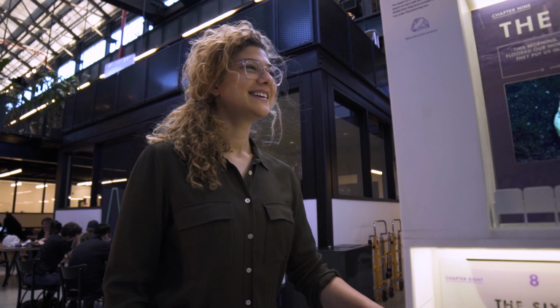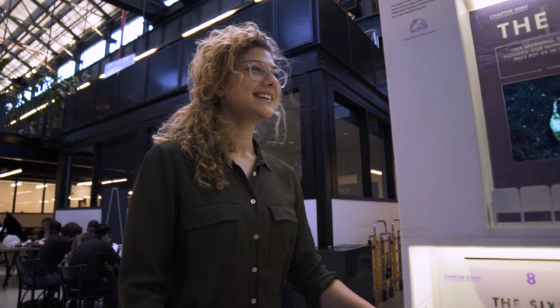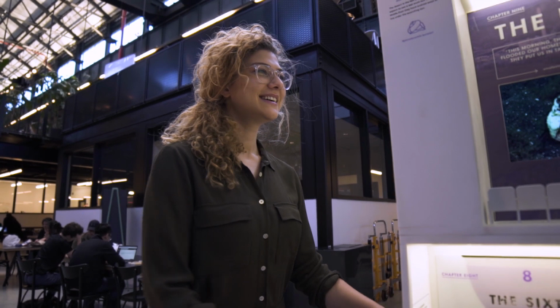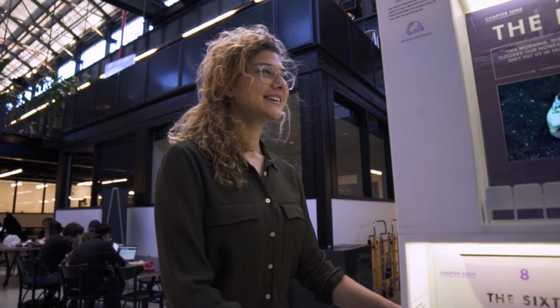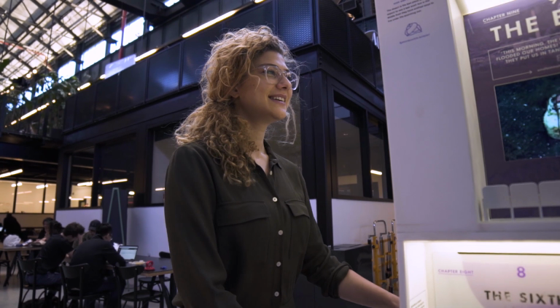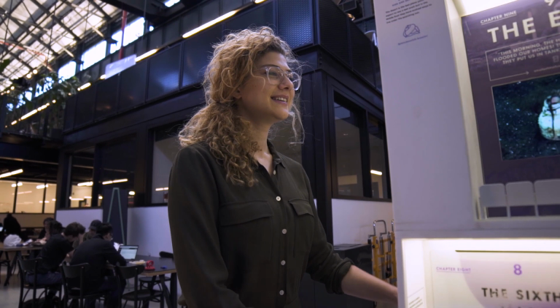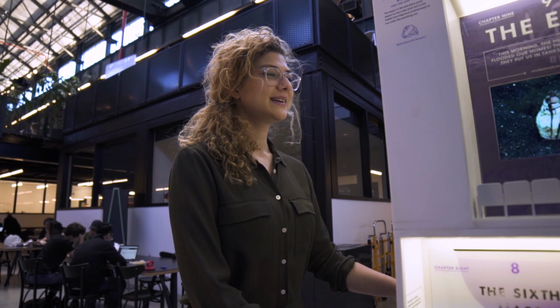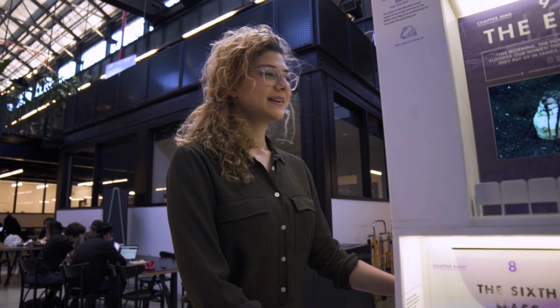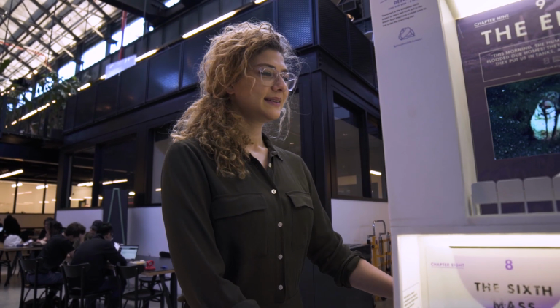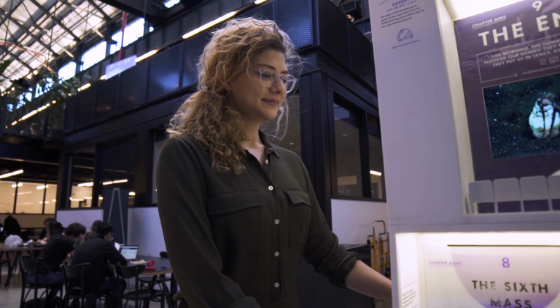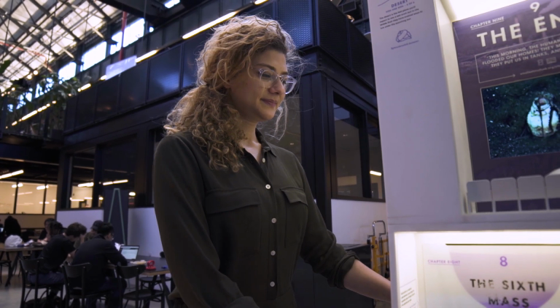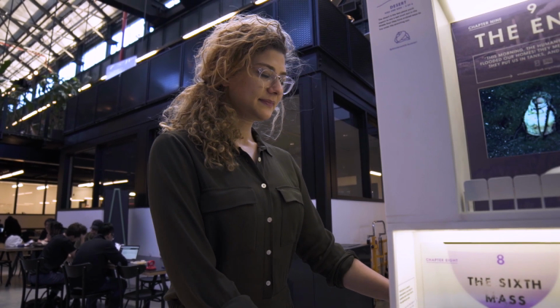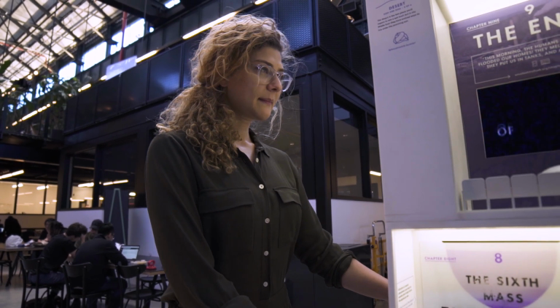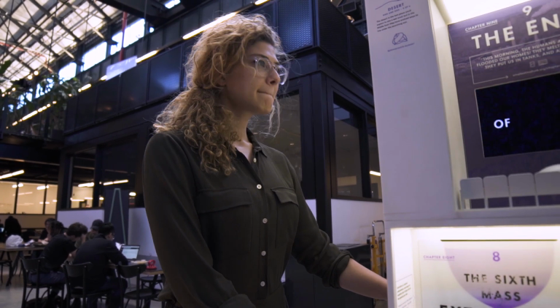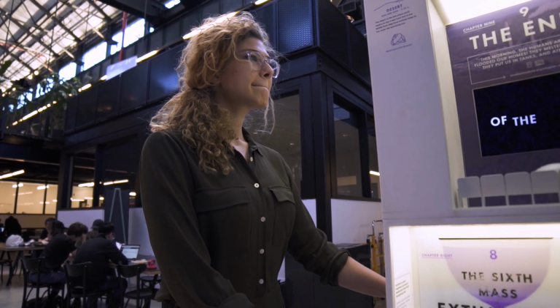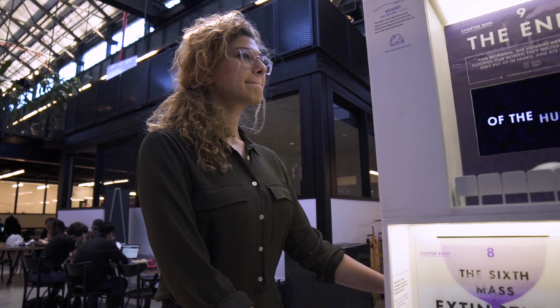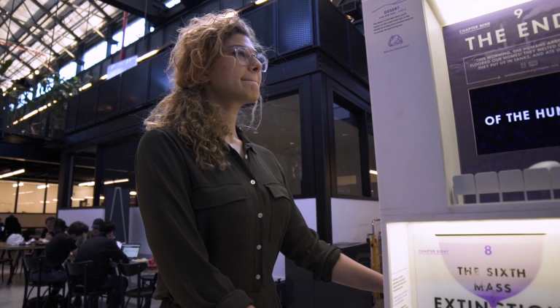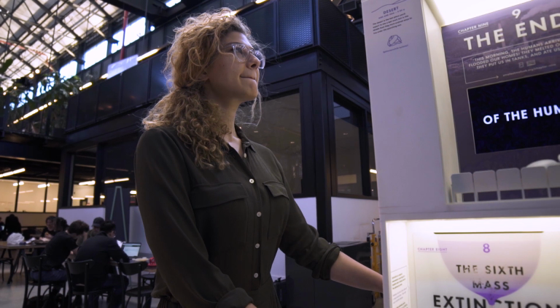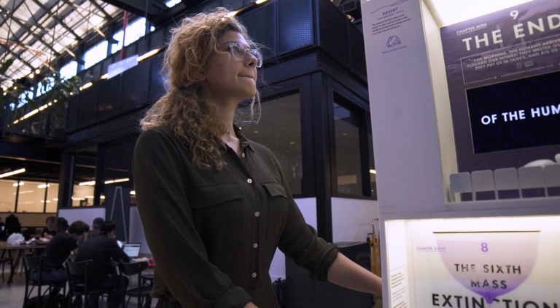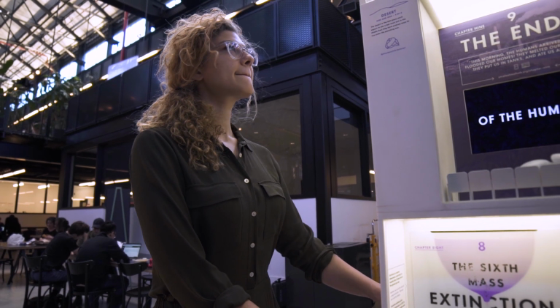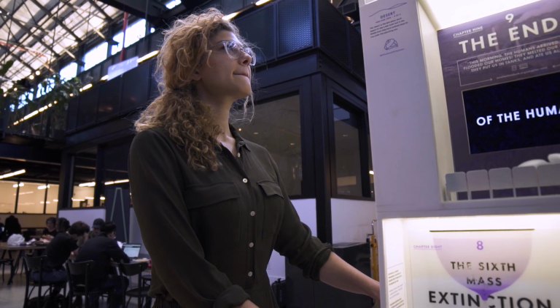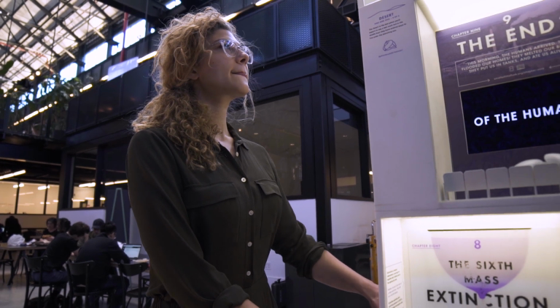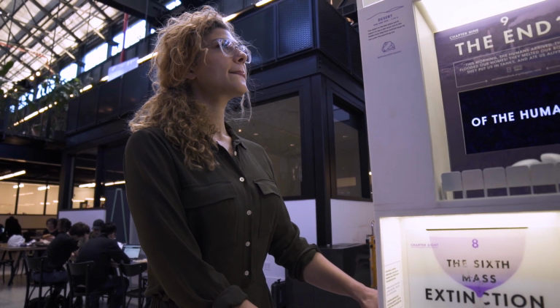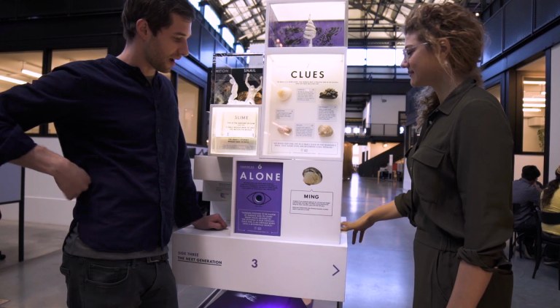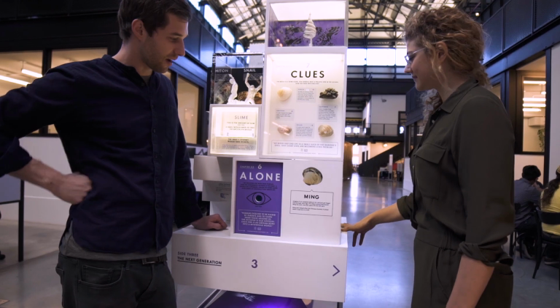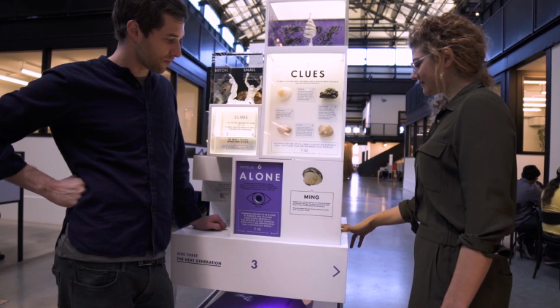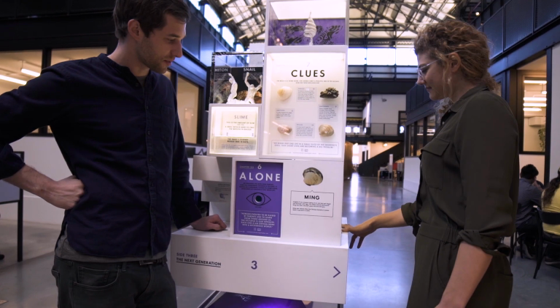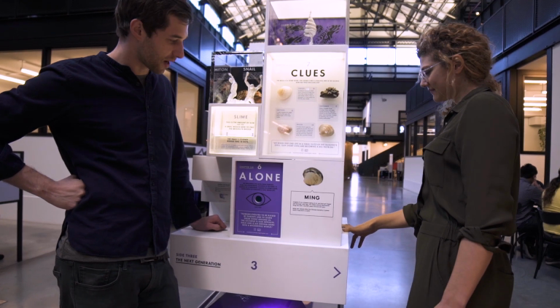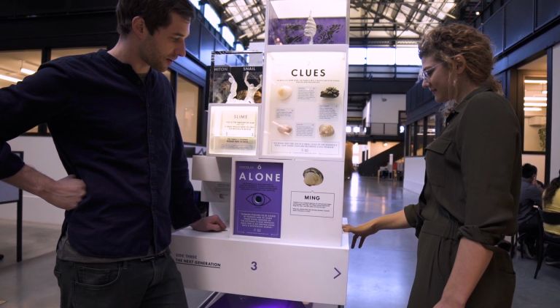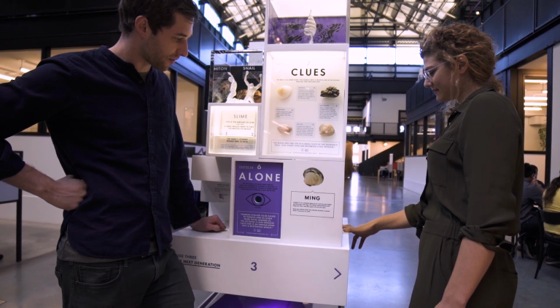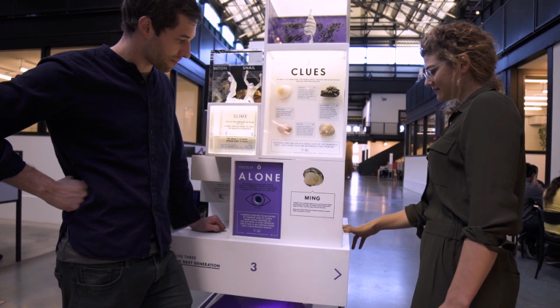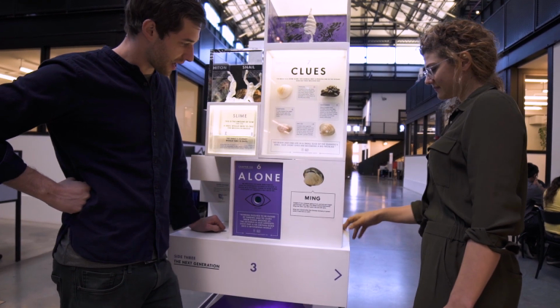I'm Amanda Schockett and I co-founded MICRO, which is creating a fleet of six-foot-tall science museums that can go anywhere.